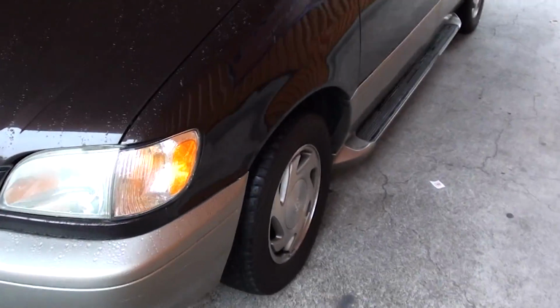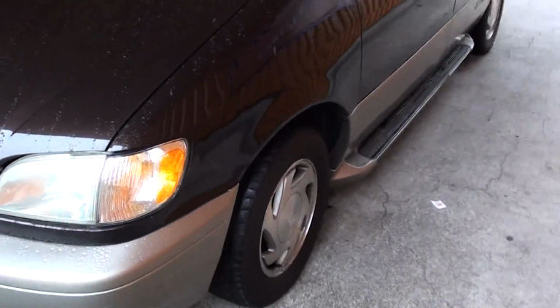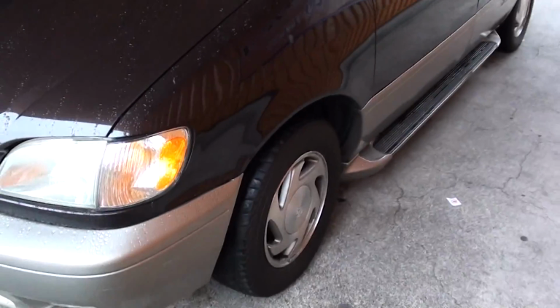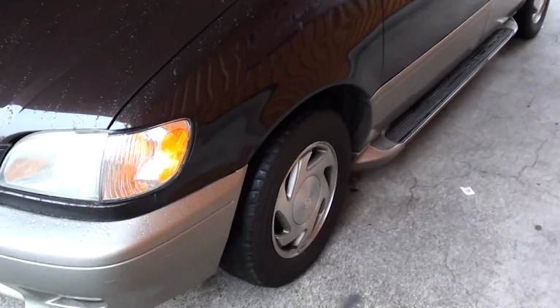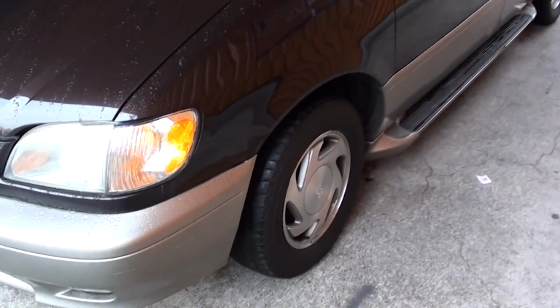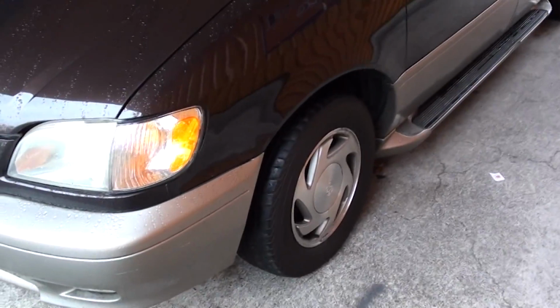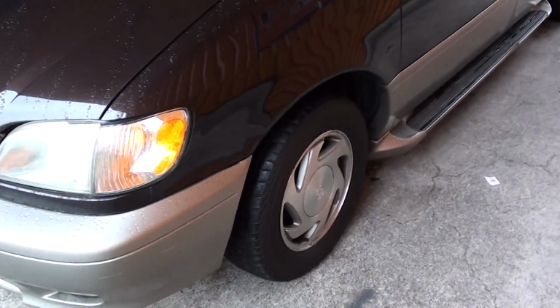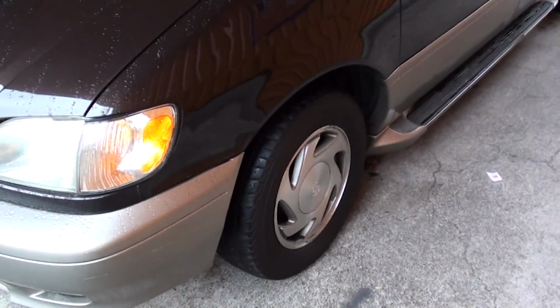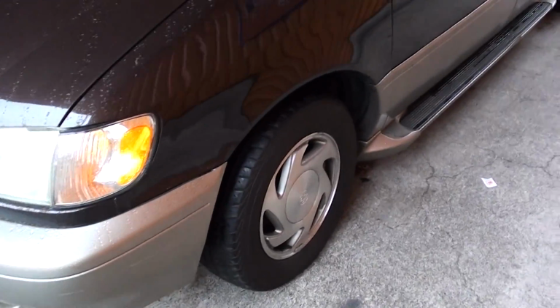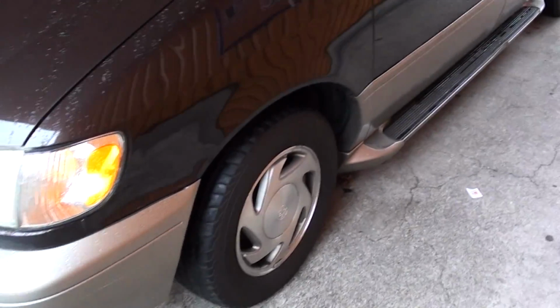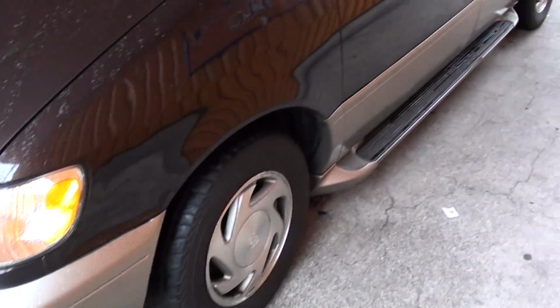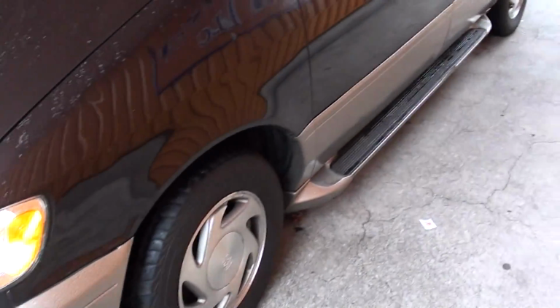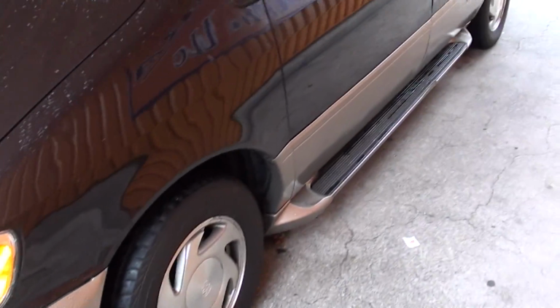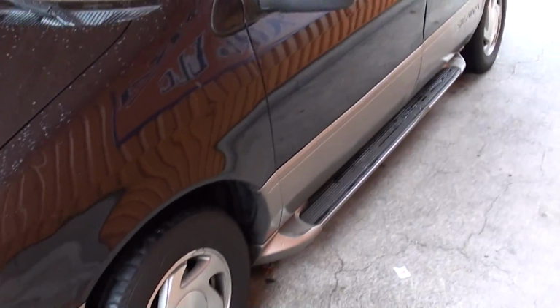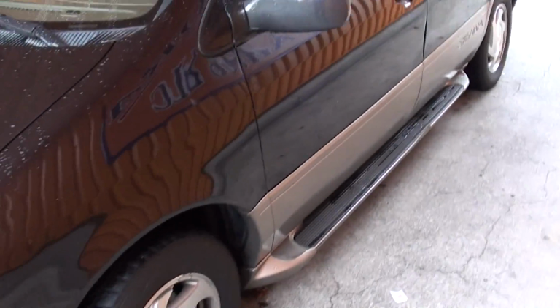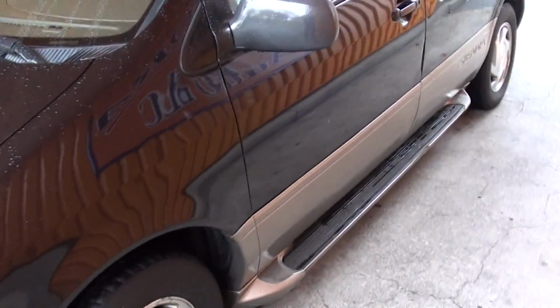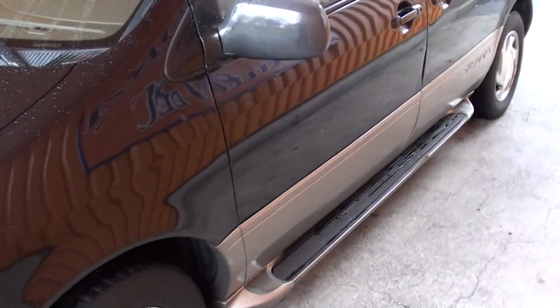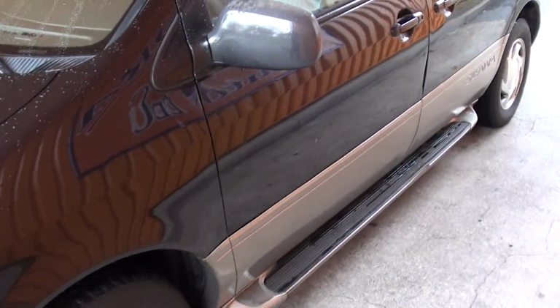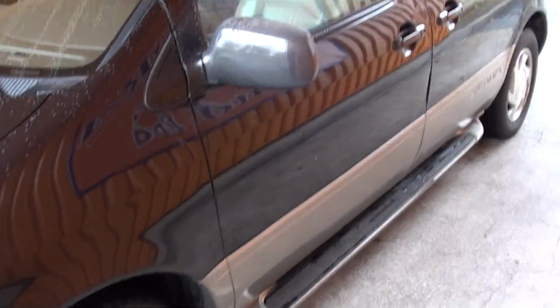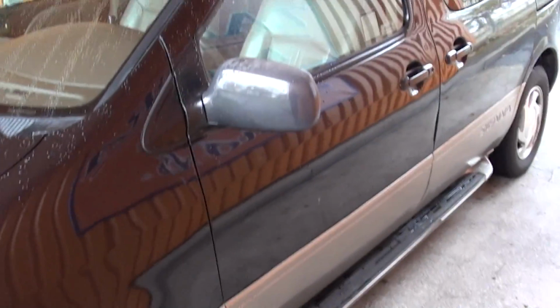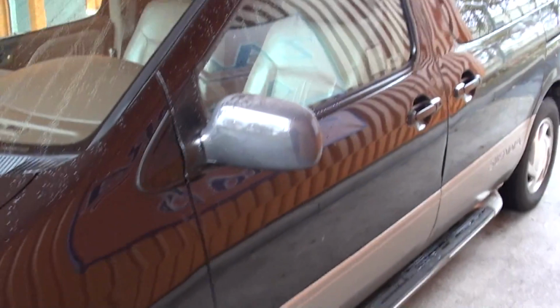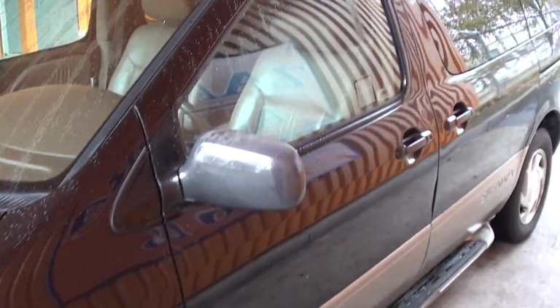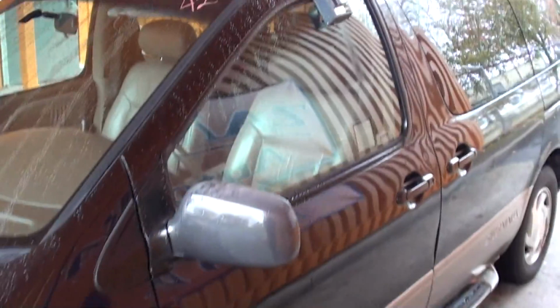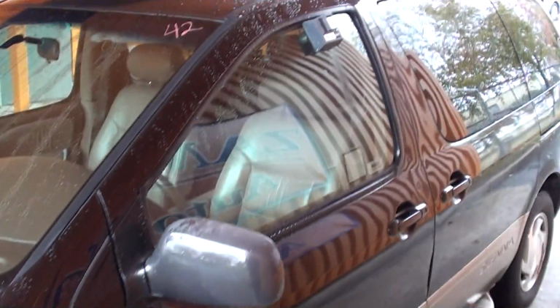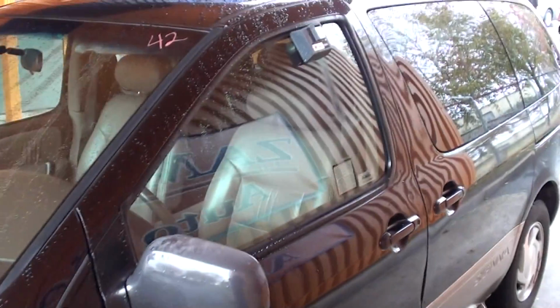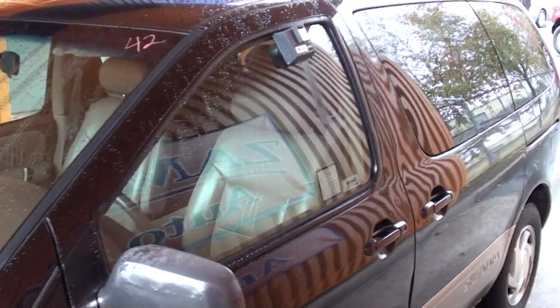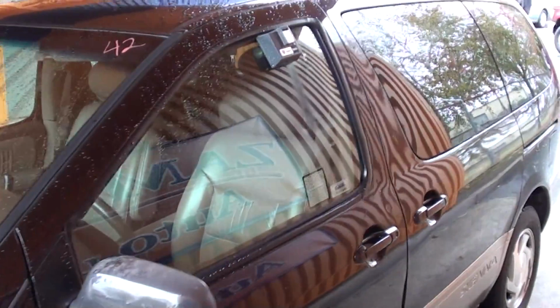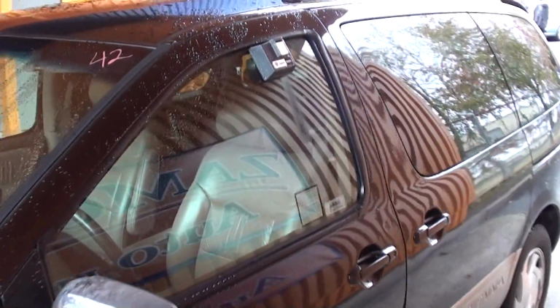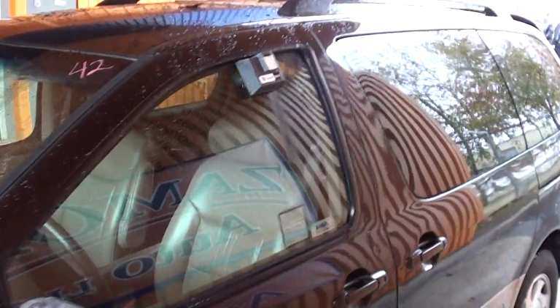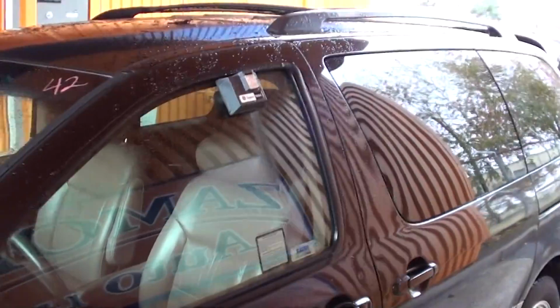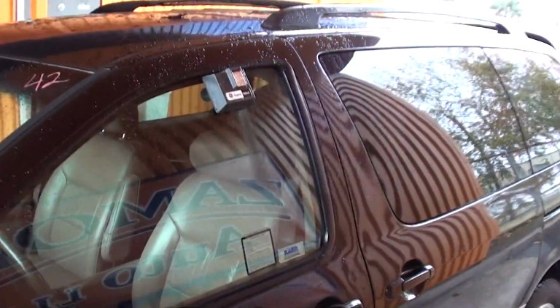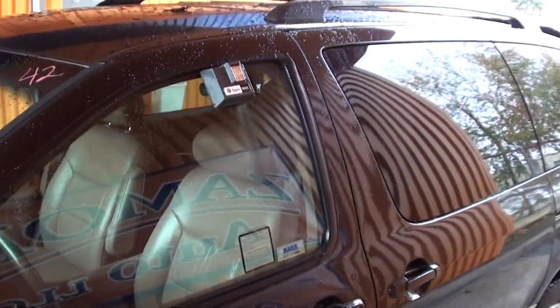Very nice aluminum wheels and tires, running boards, tinted windows.